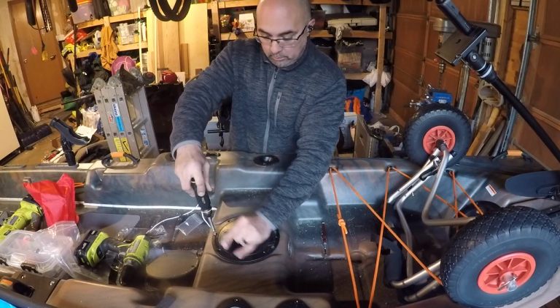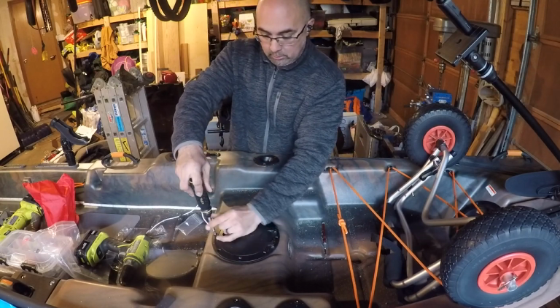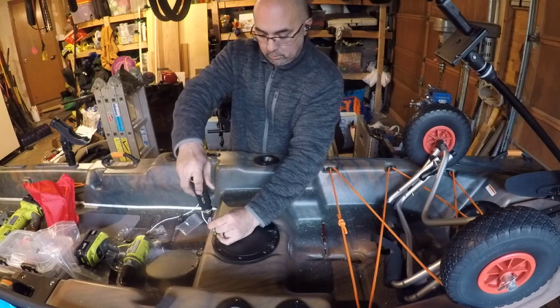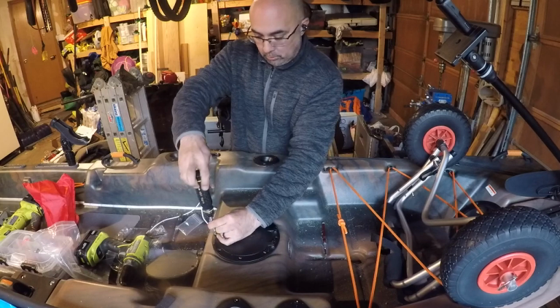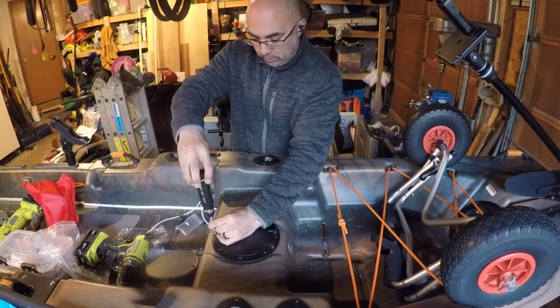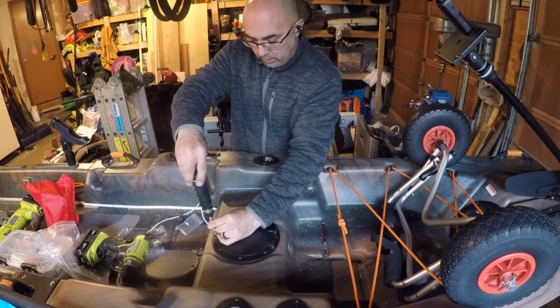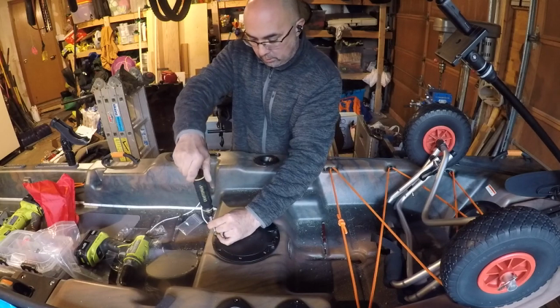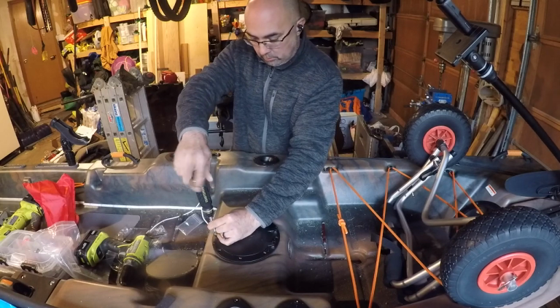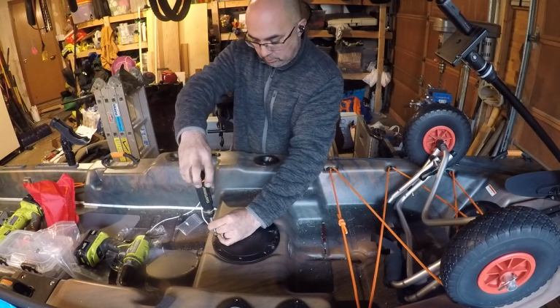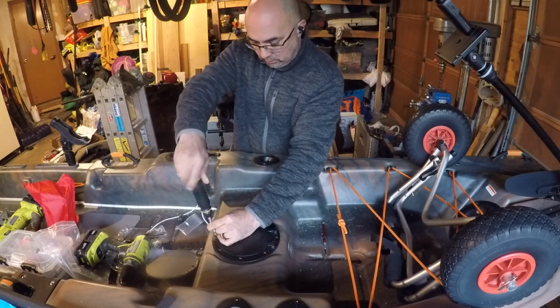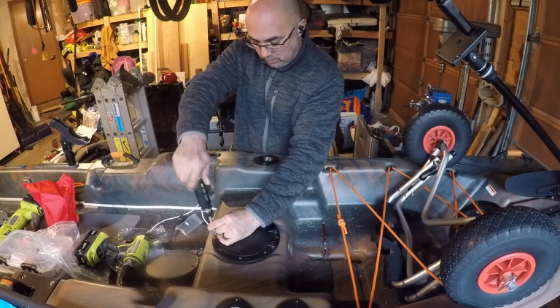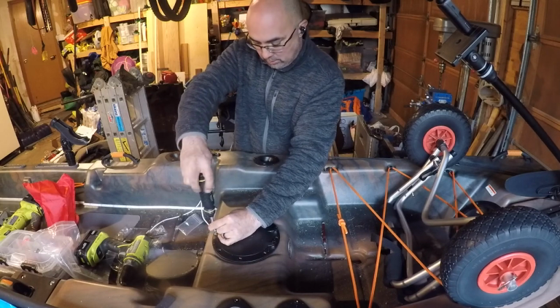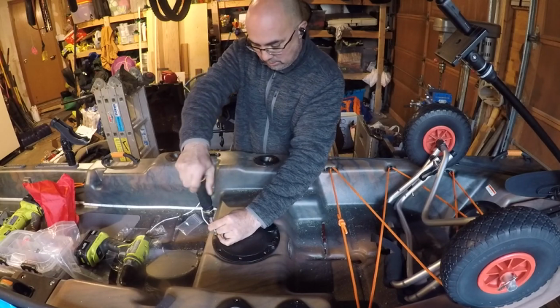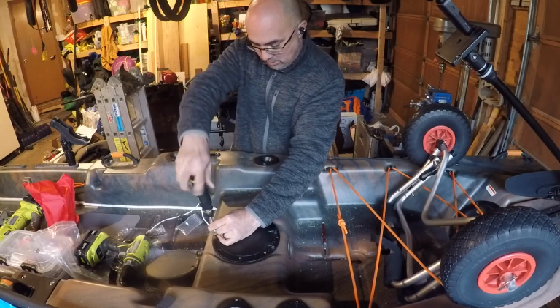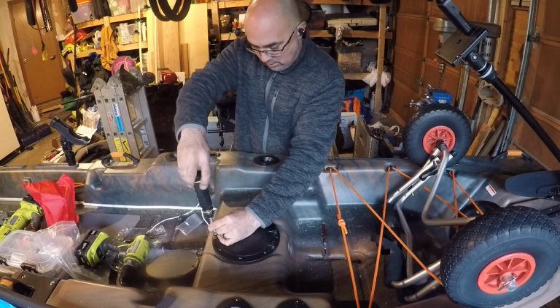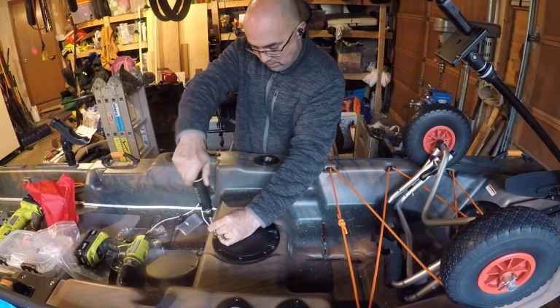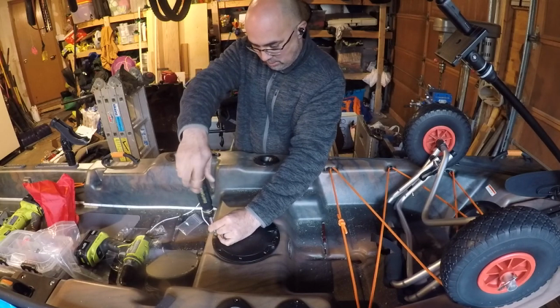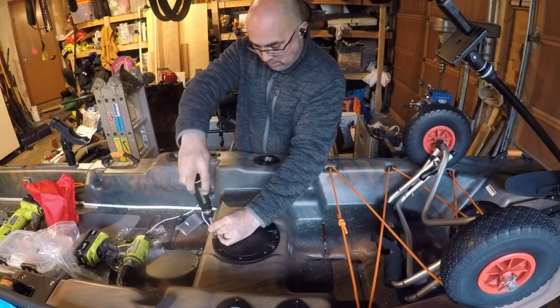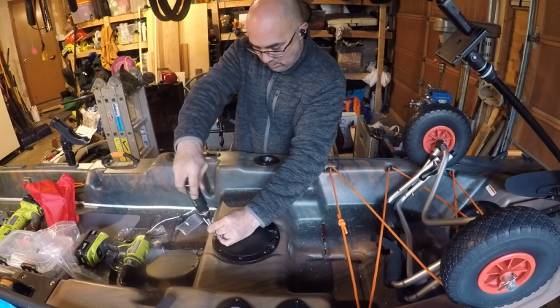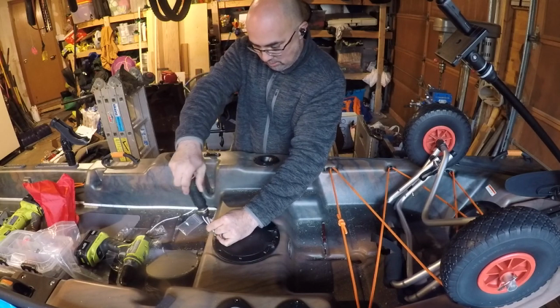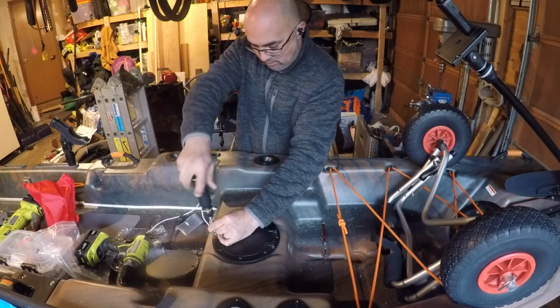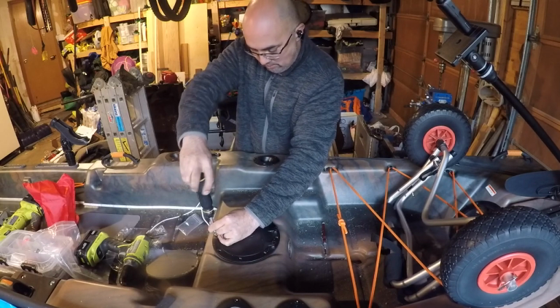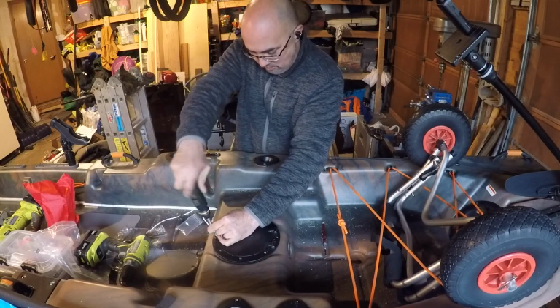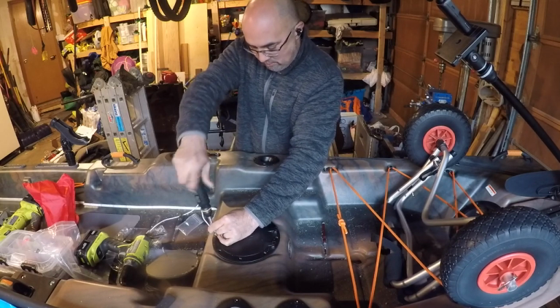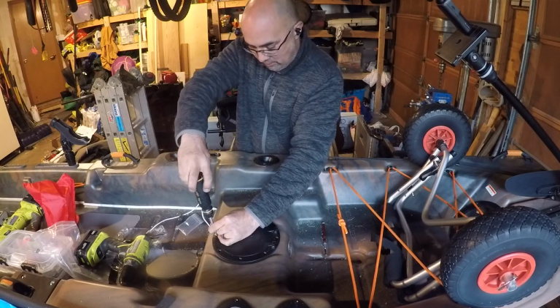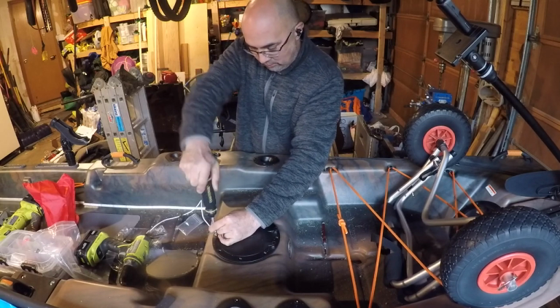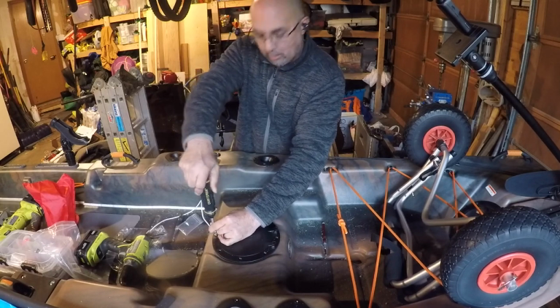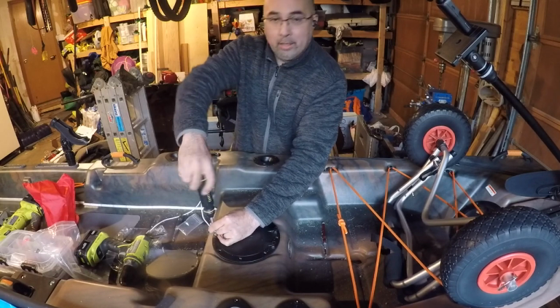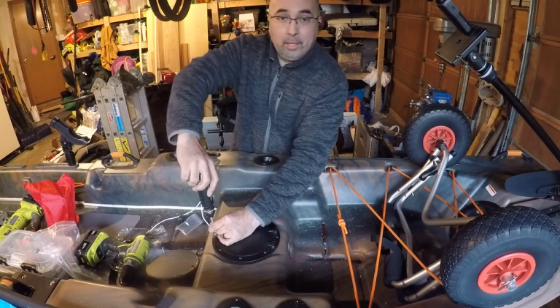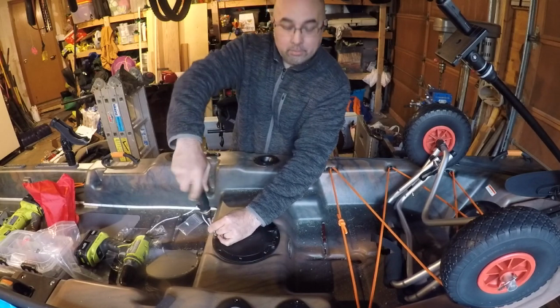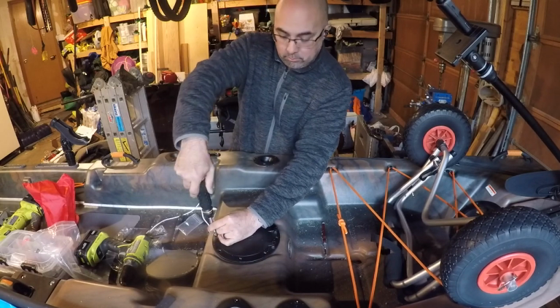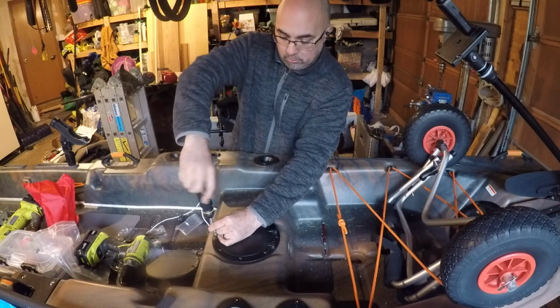Of course, you don't want to use a drill or a cordless screw gun to put screws in plastic, because that amount of torque is likely to strip the holes. So we're going to use a hand screwdriver.